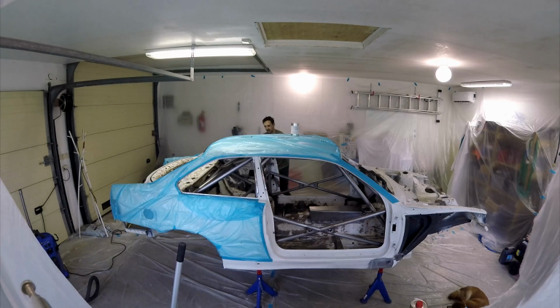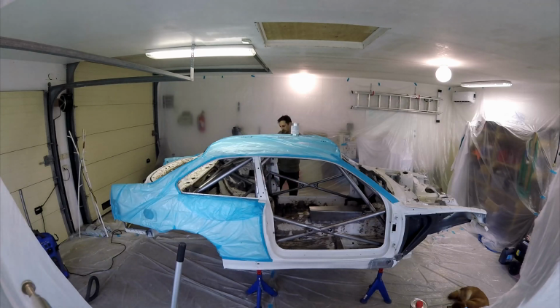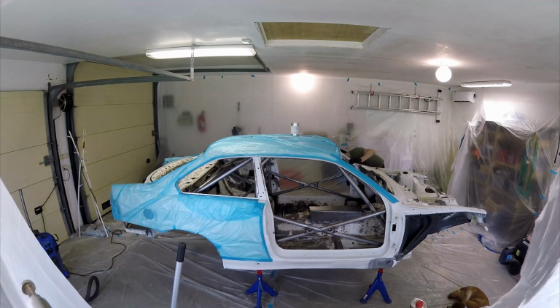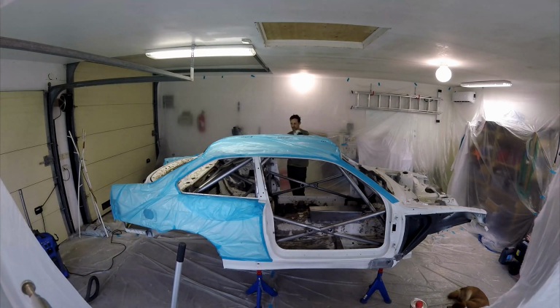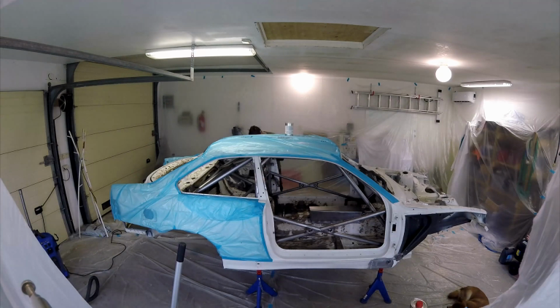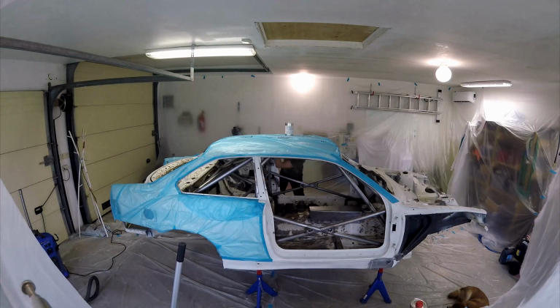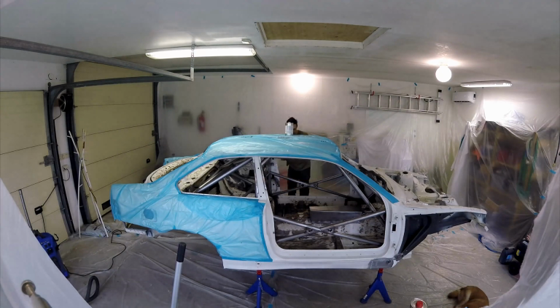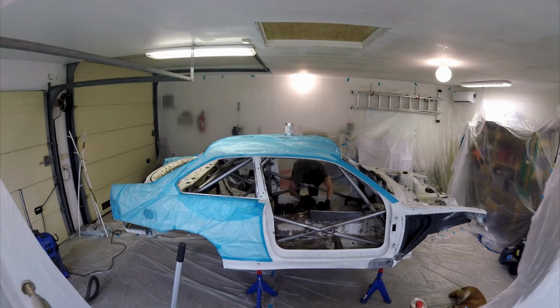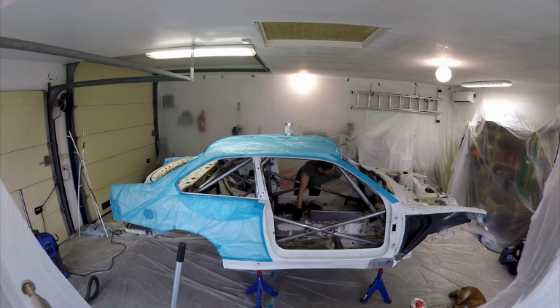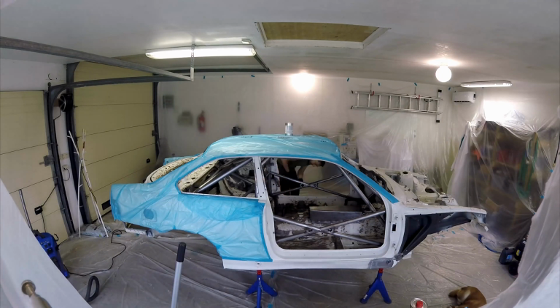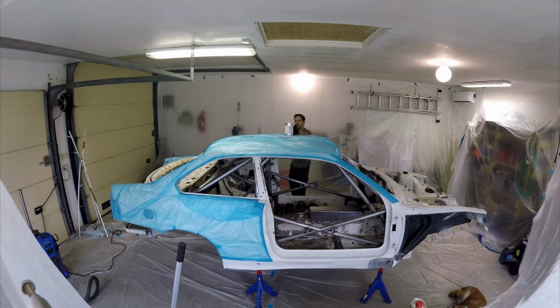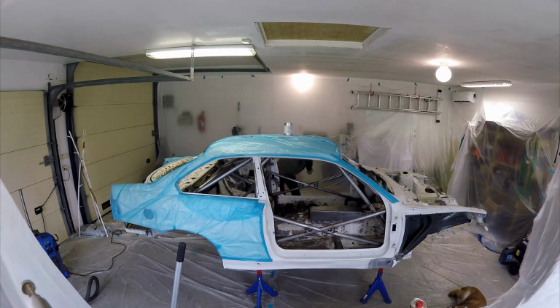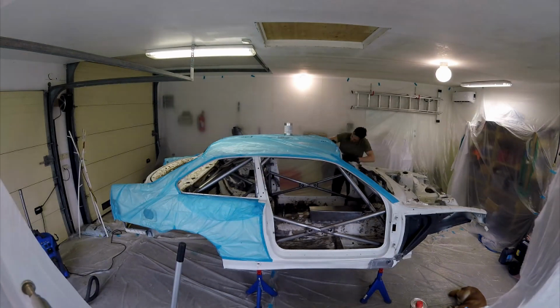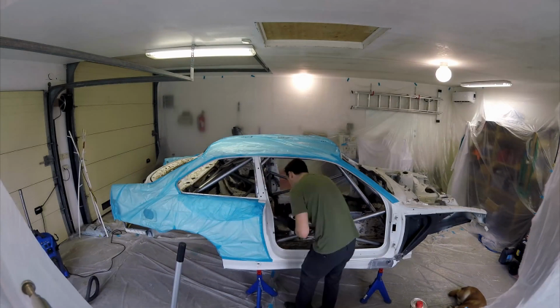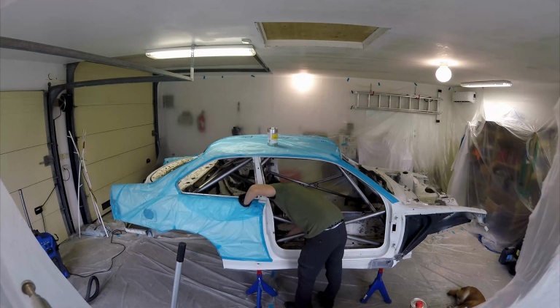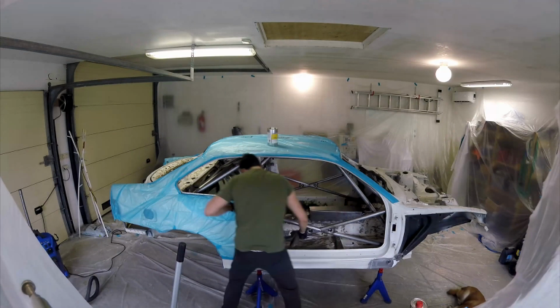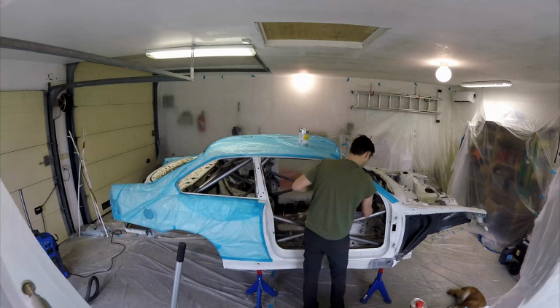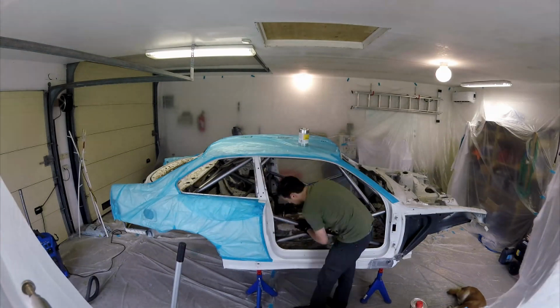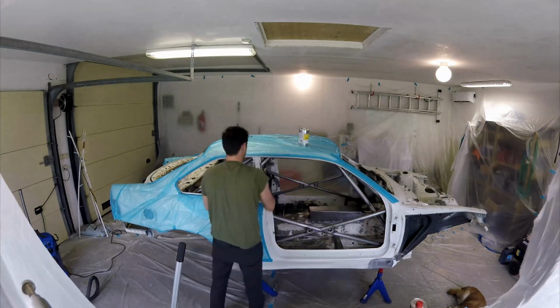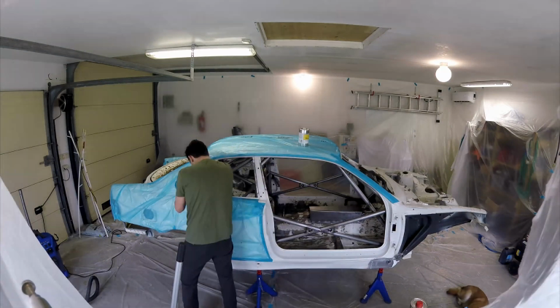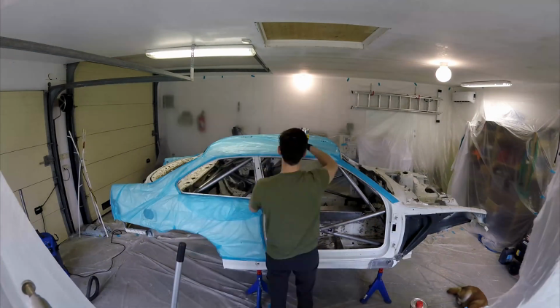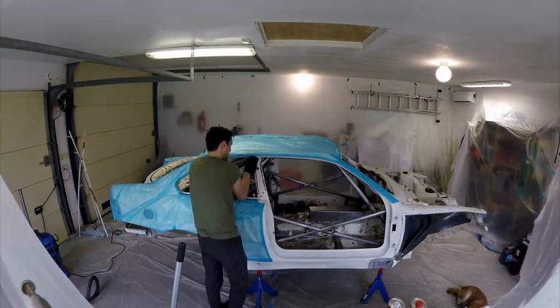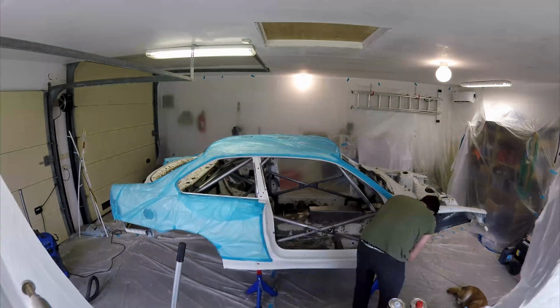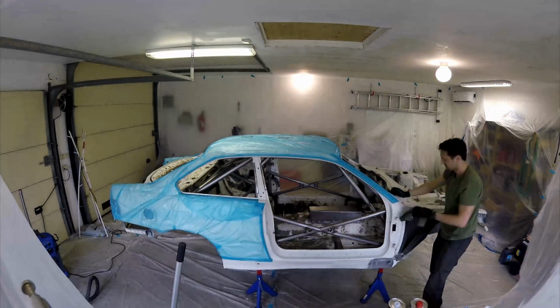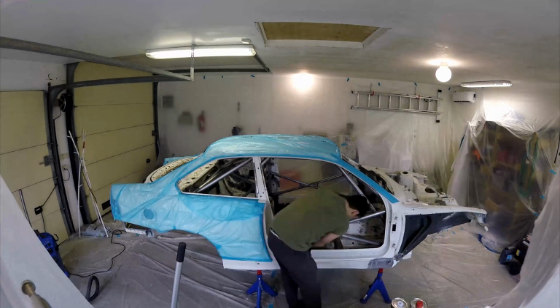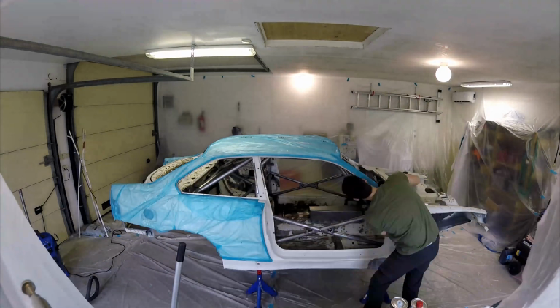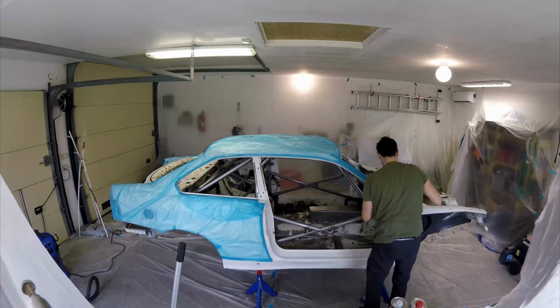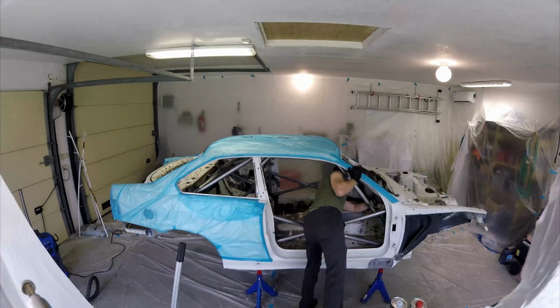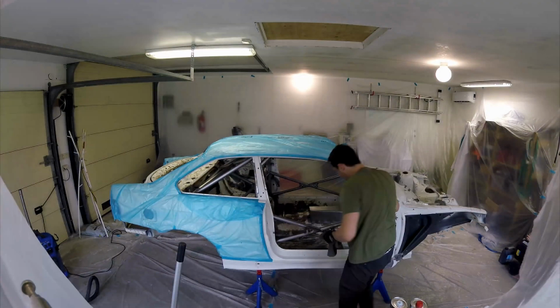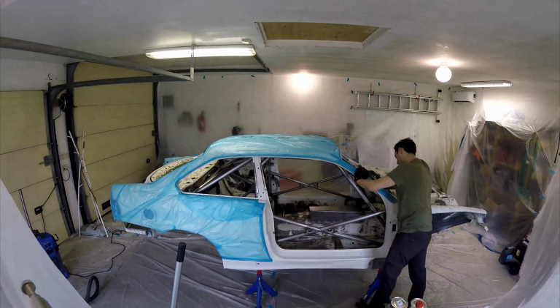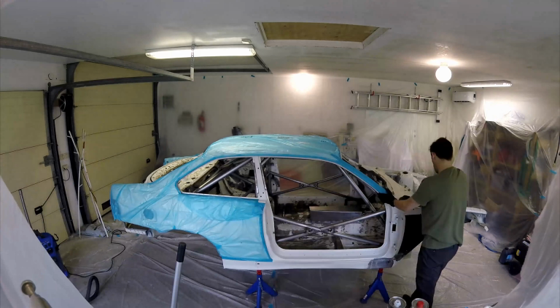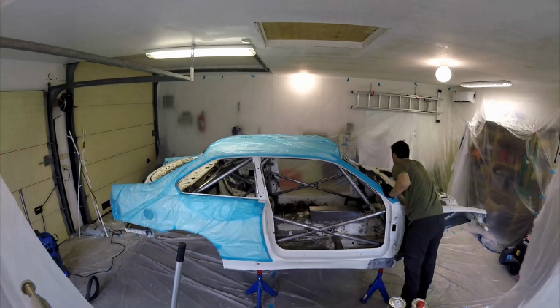After some more sanding and vacuuming, I wiped all the surfaces down with acetone and we were ready to start spraying.